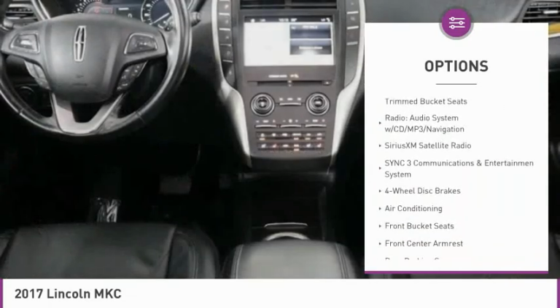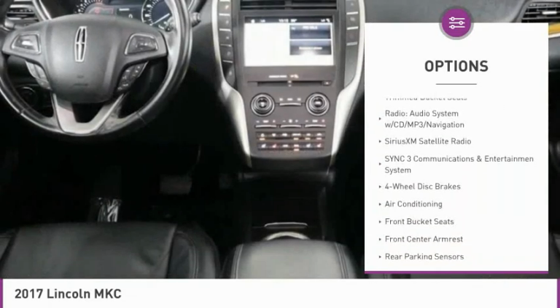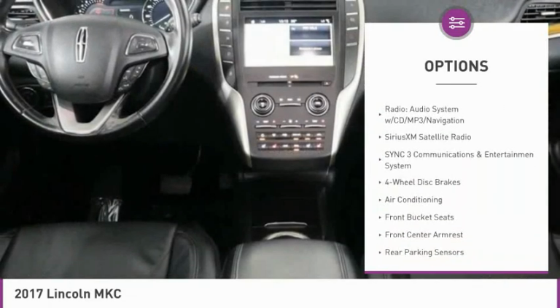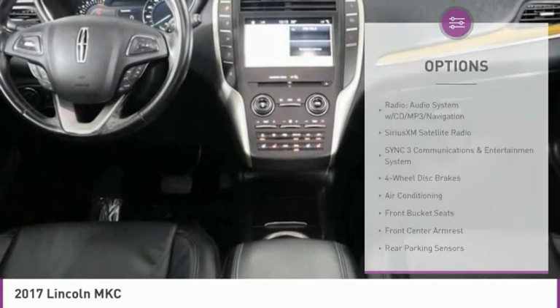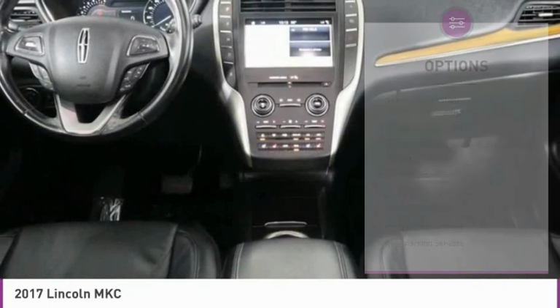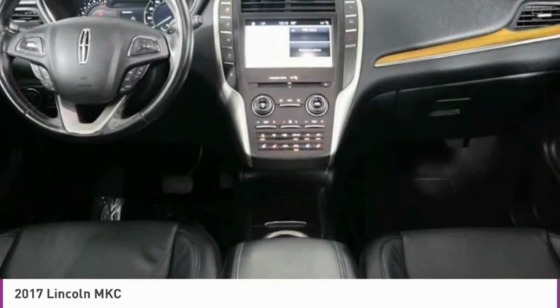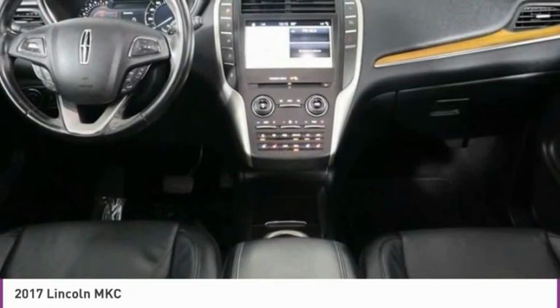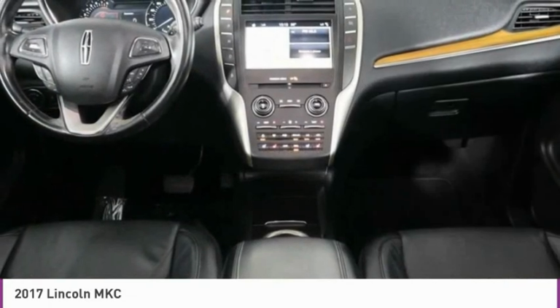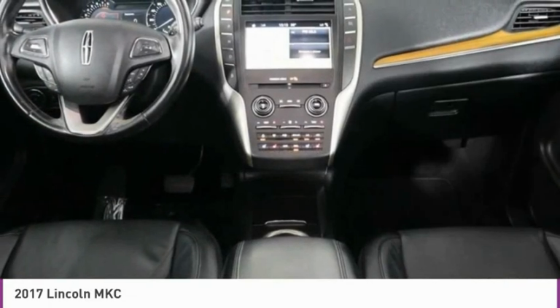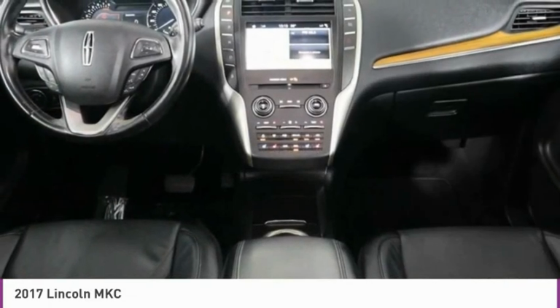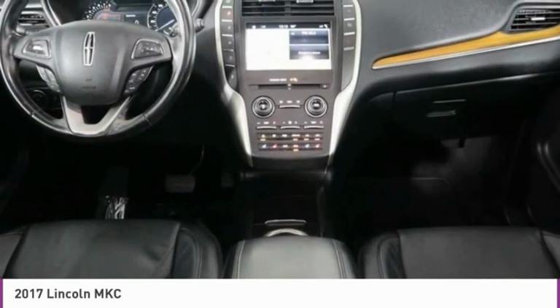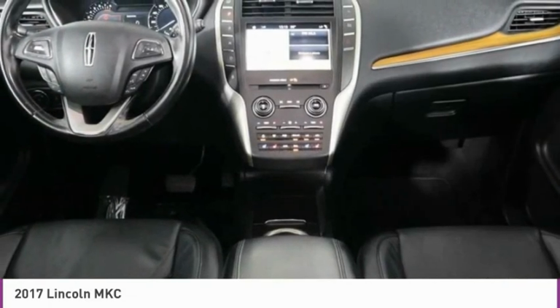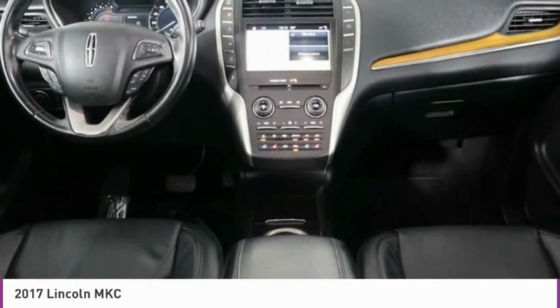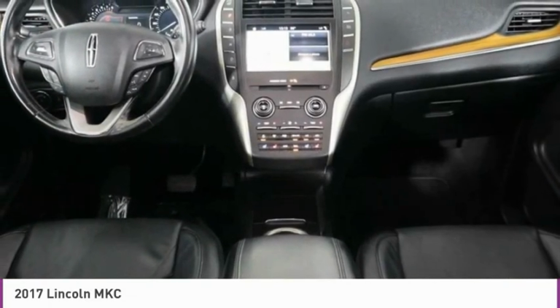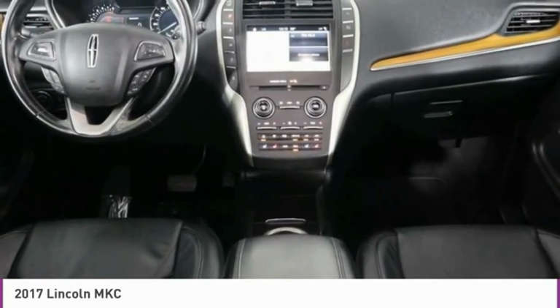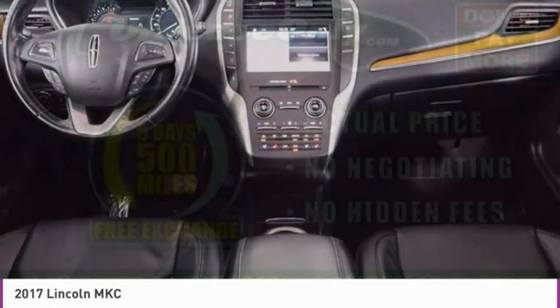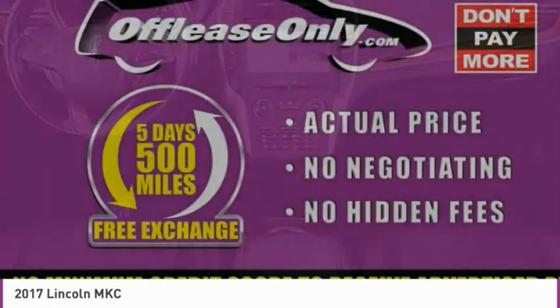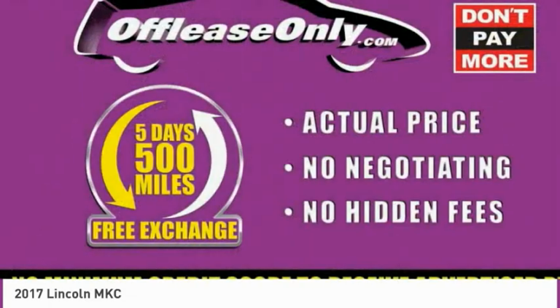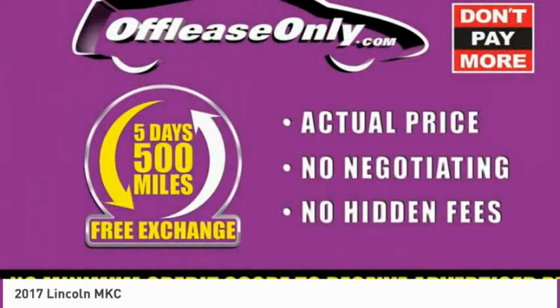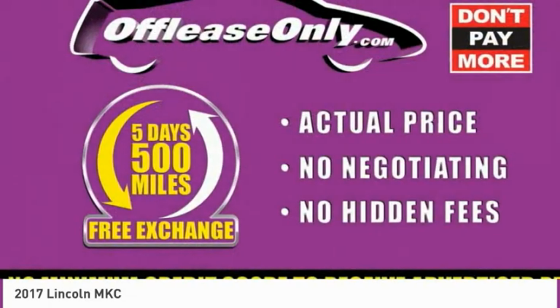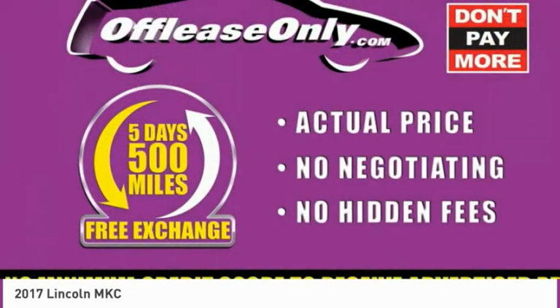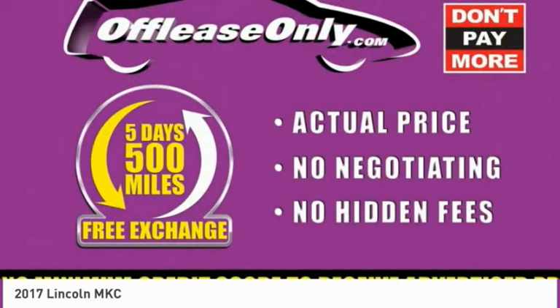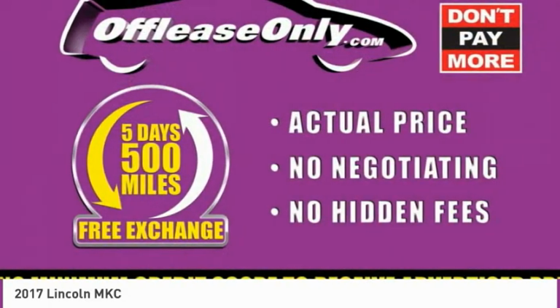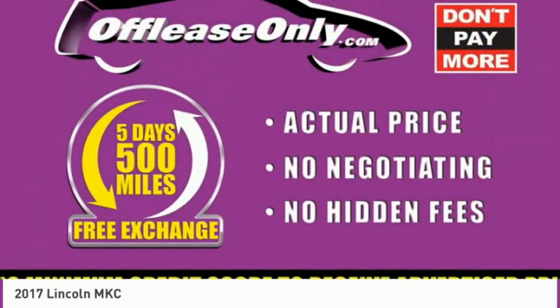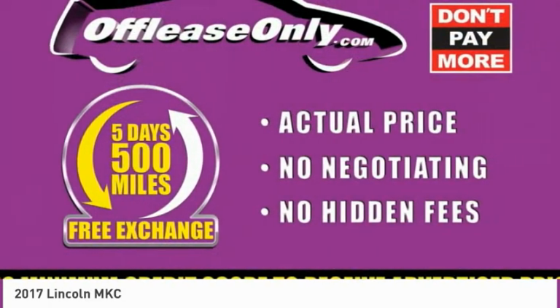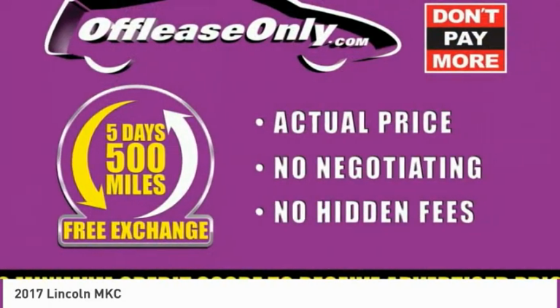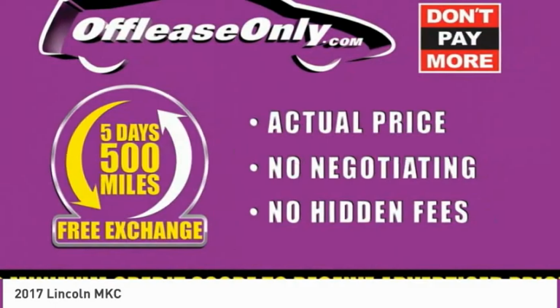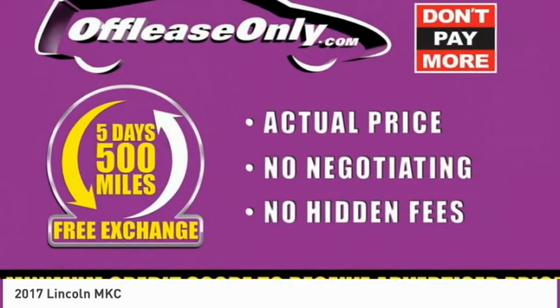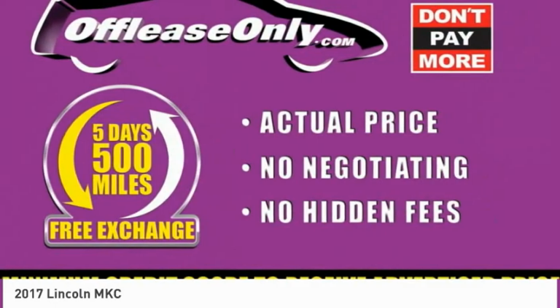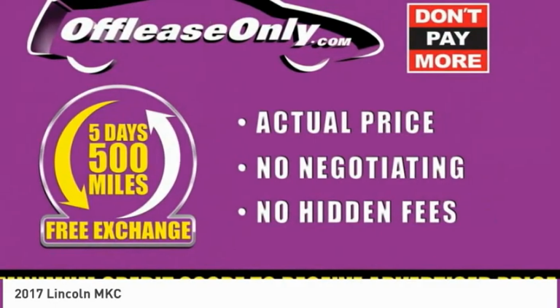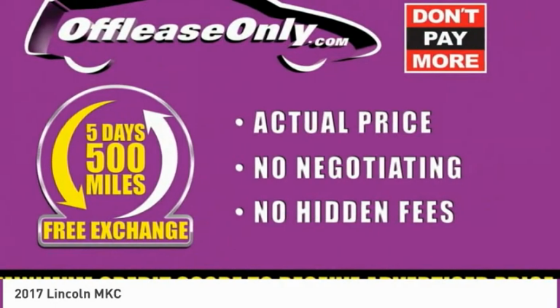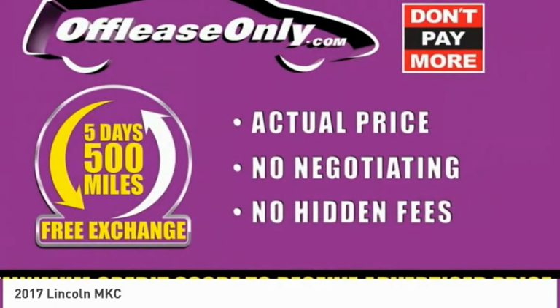Sirius satellite radio, heated front seats, low tire pressure warning, and tachometer.